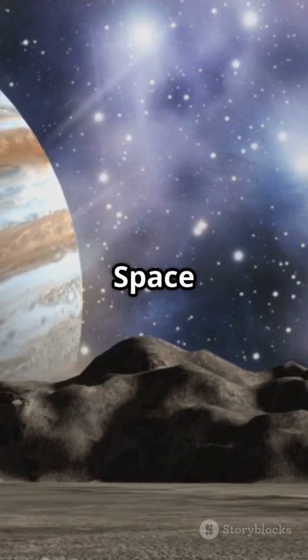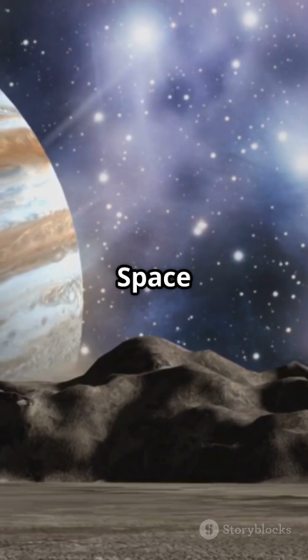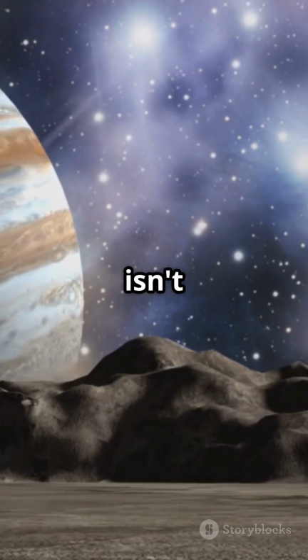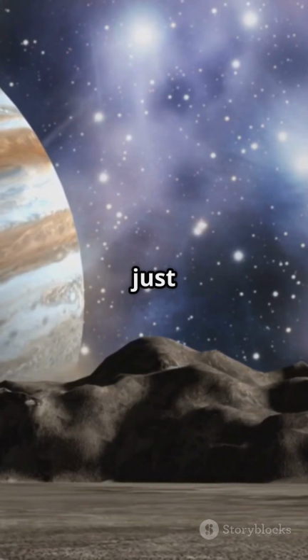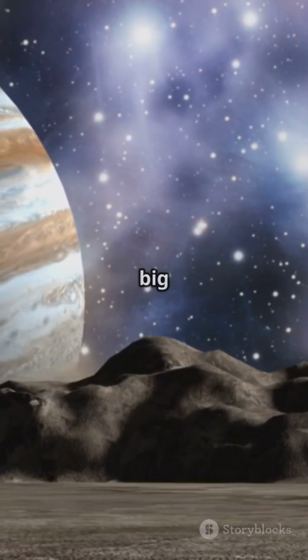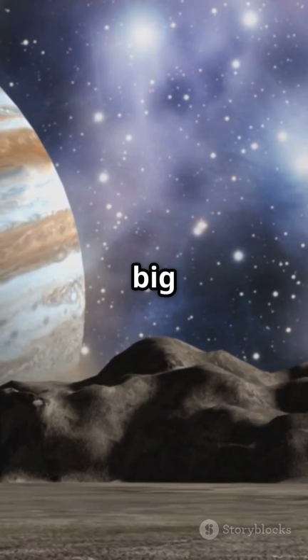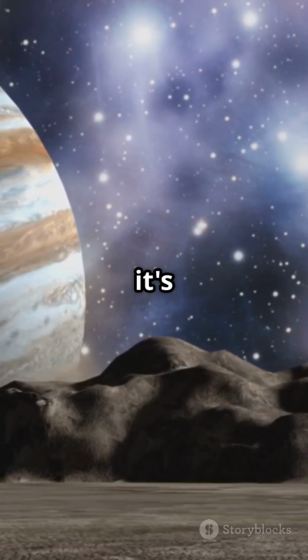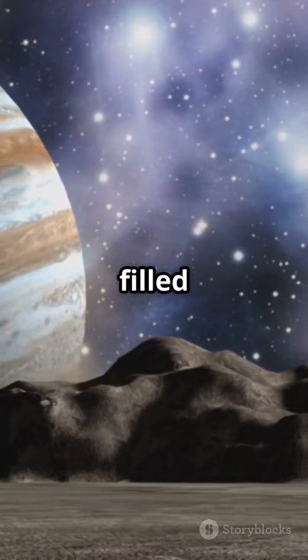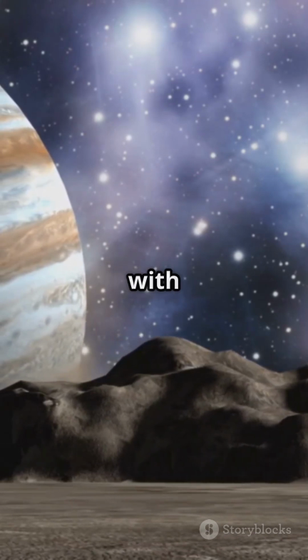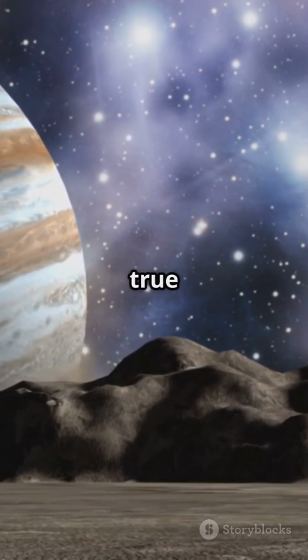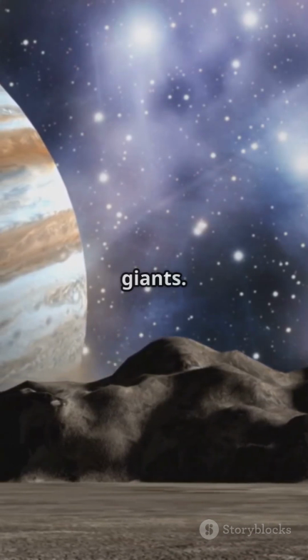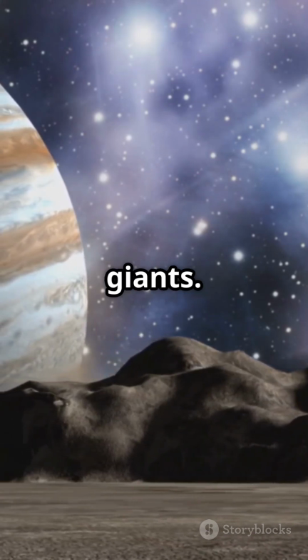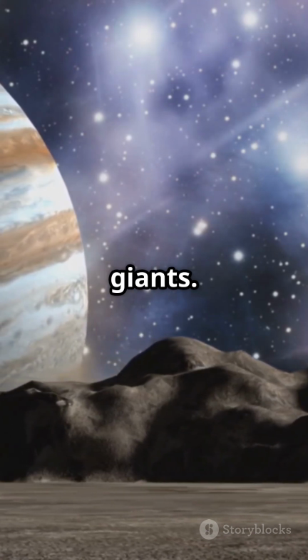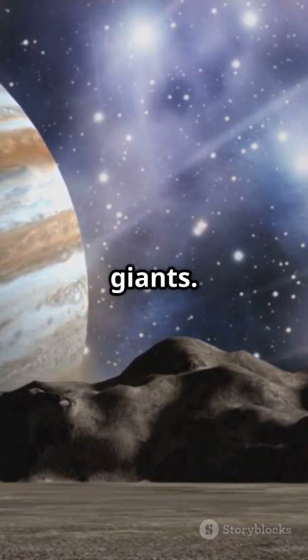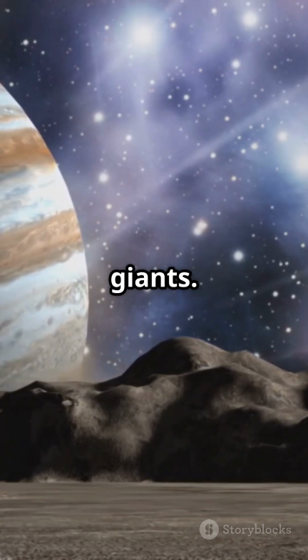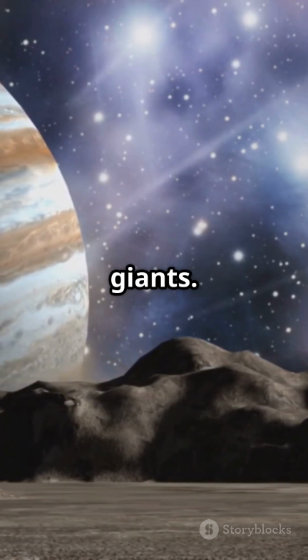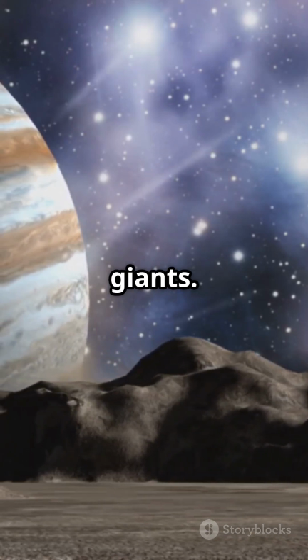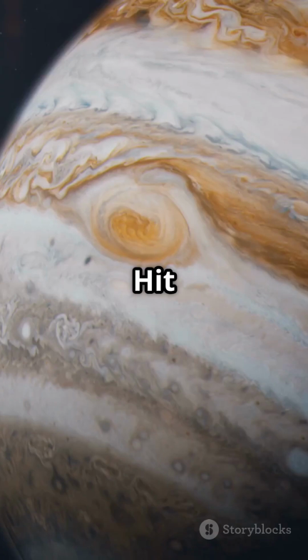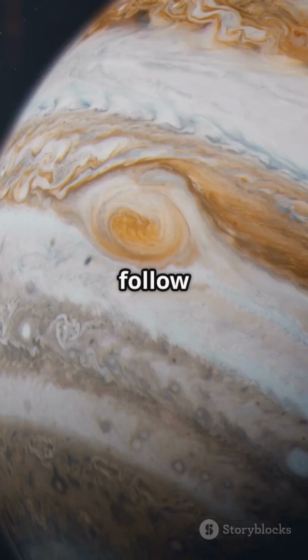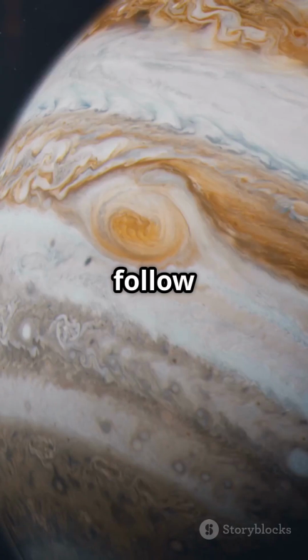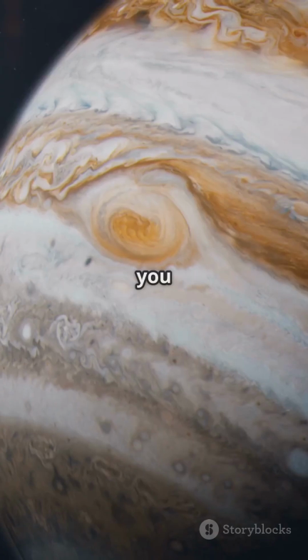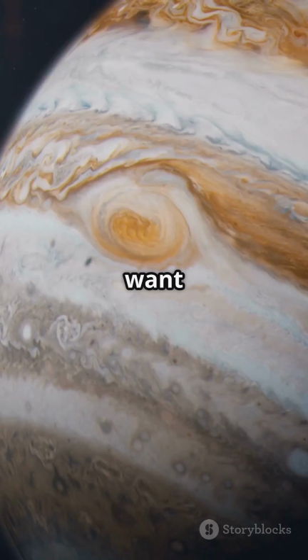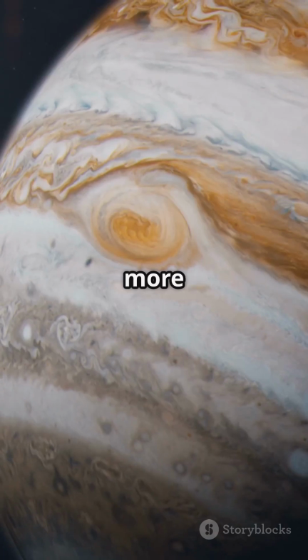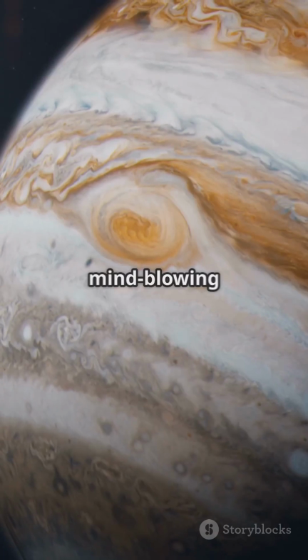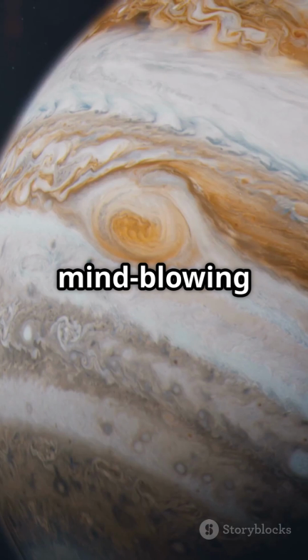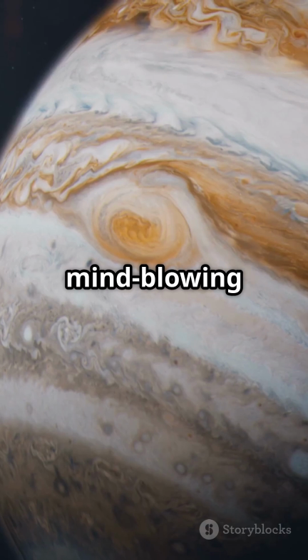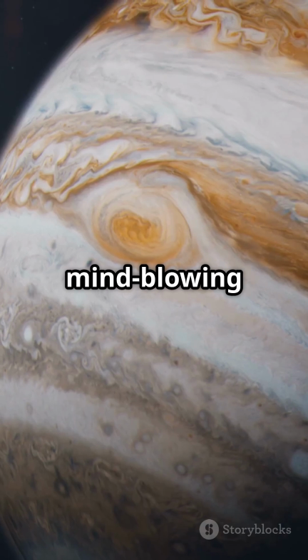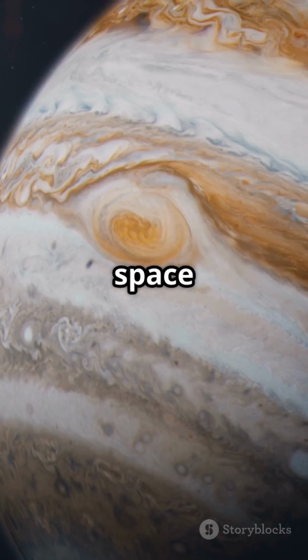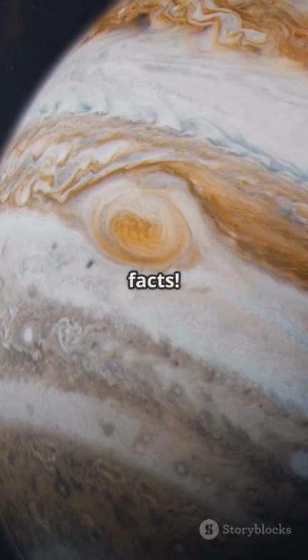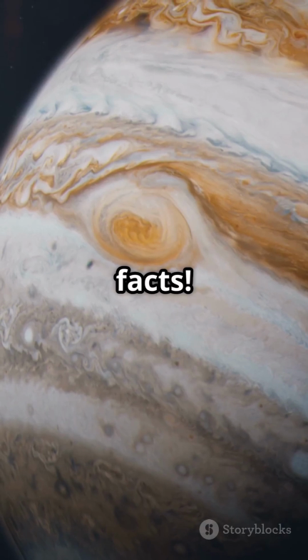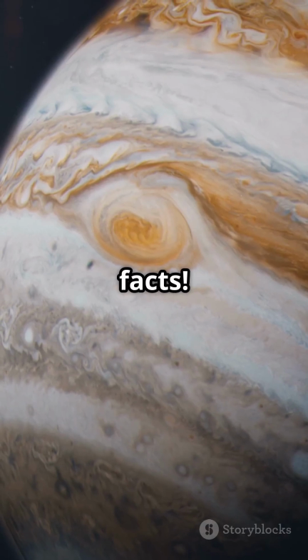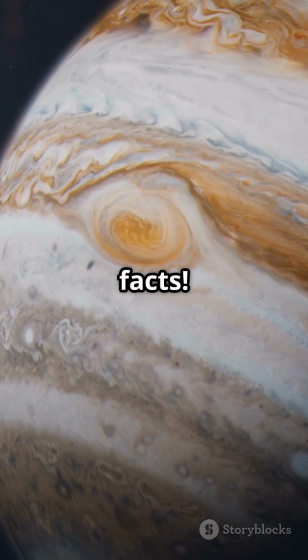Space isn't just big — it's filled with true giants. Hit follow if you want more mind-blowing space facts.